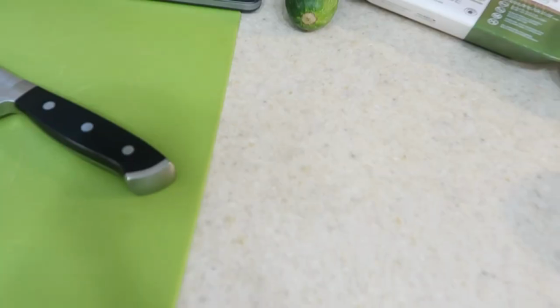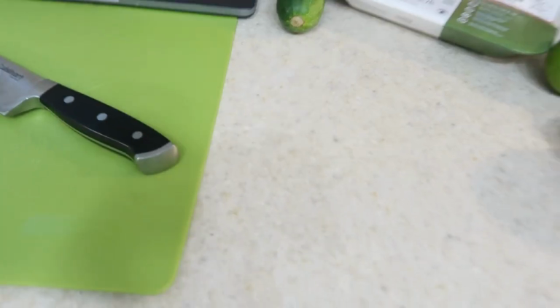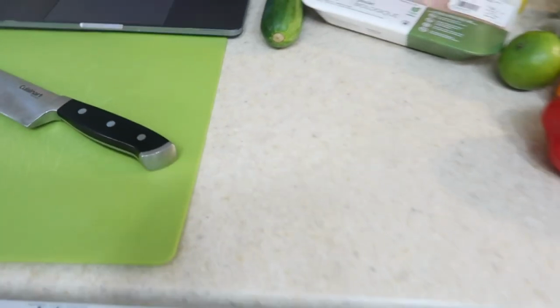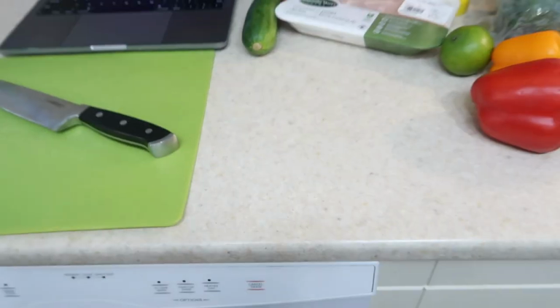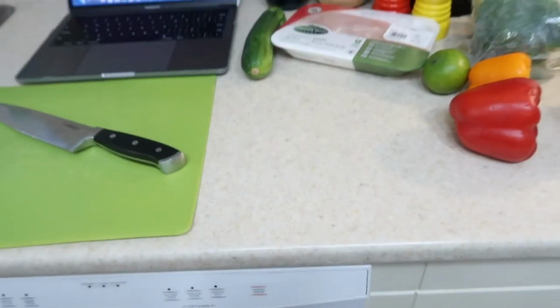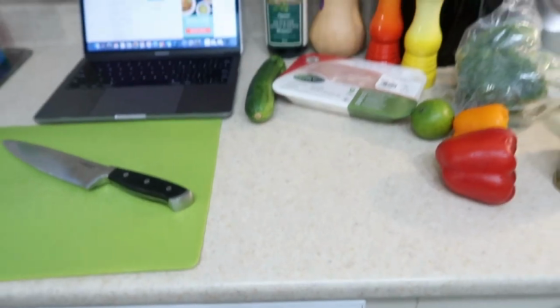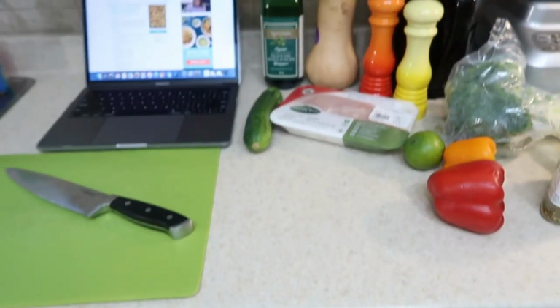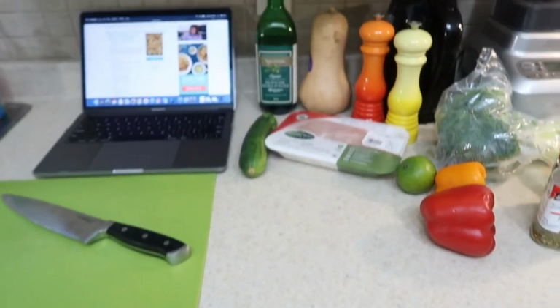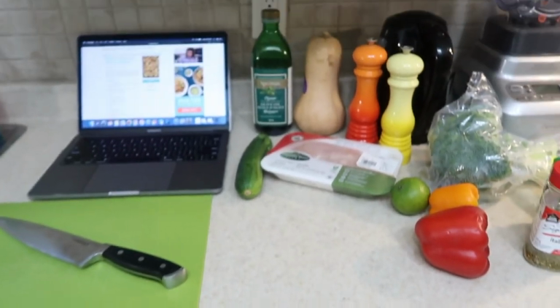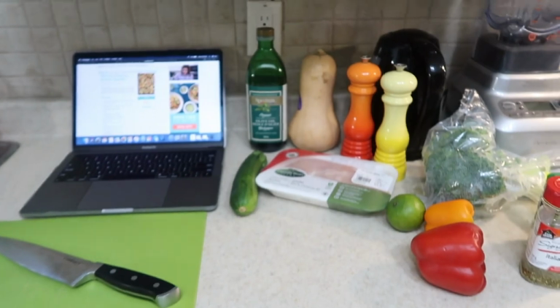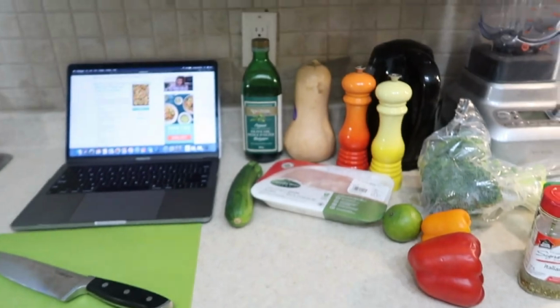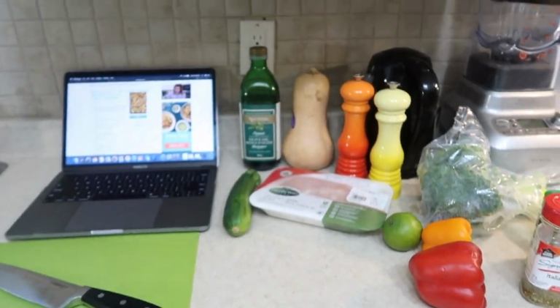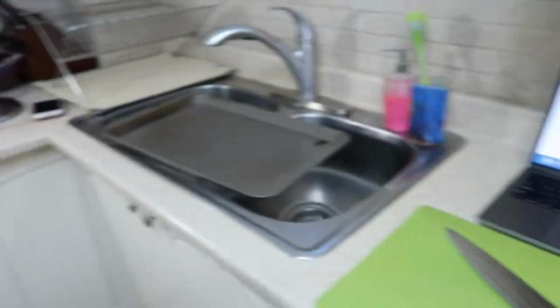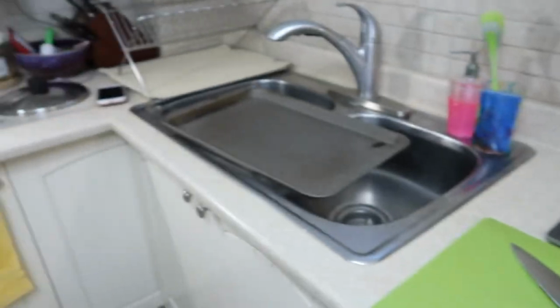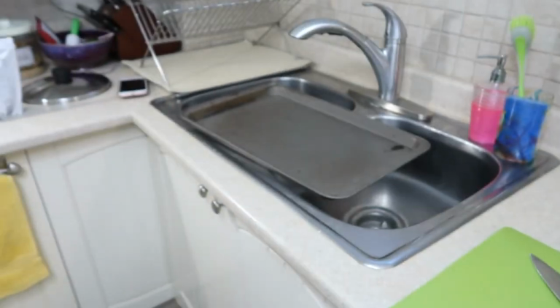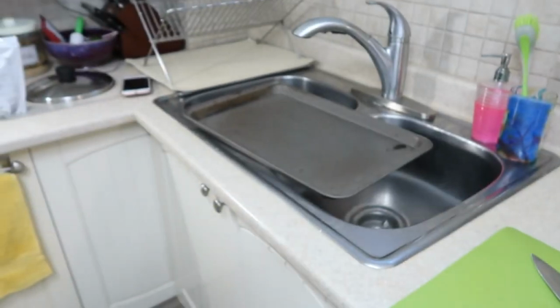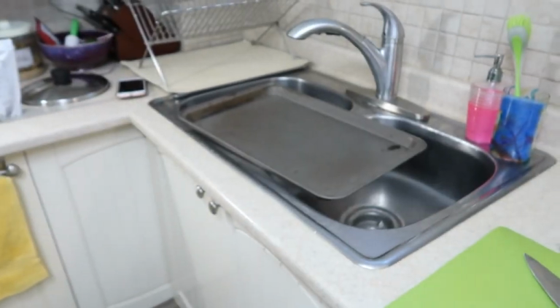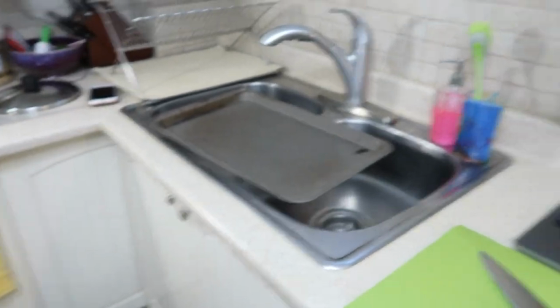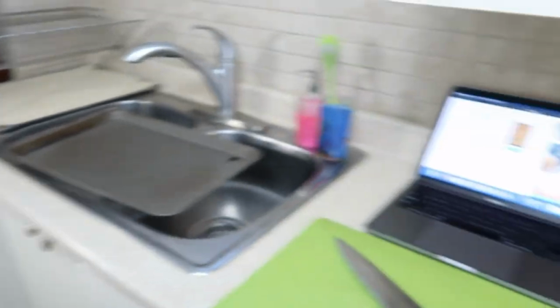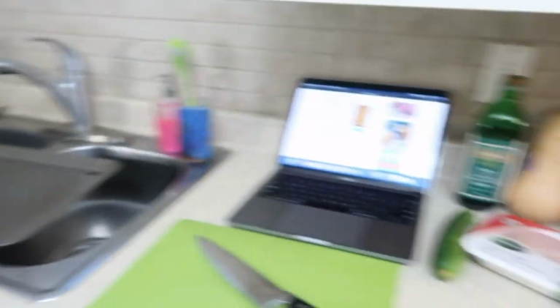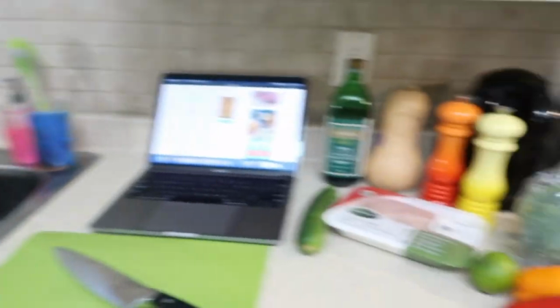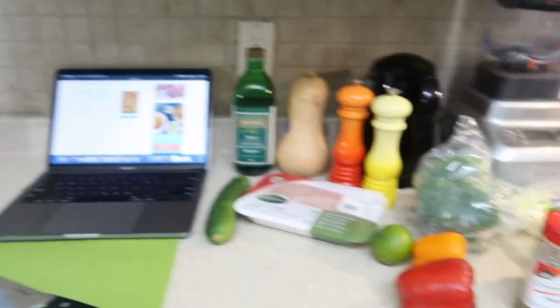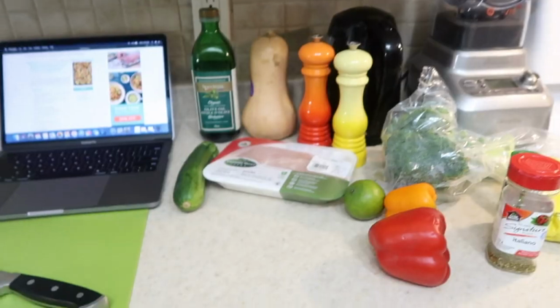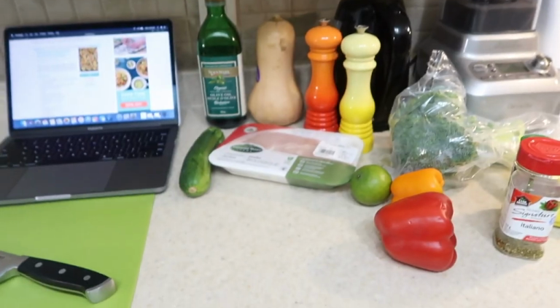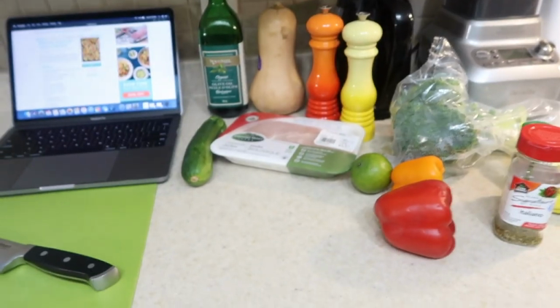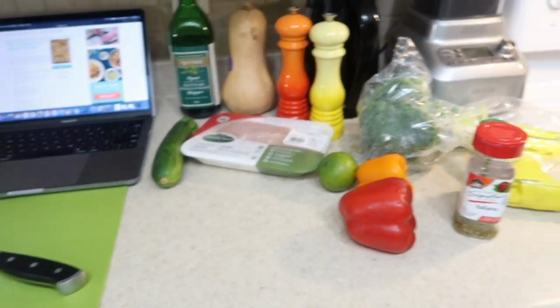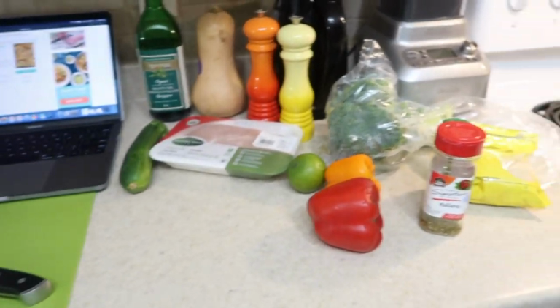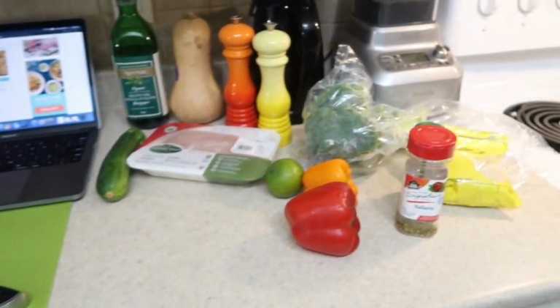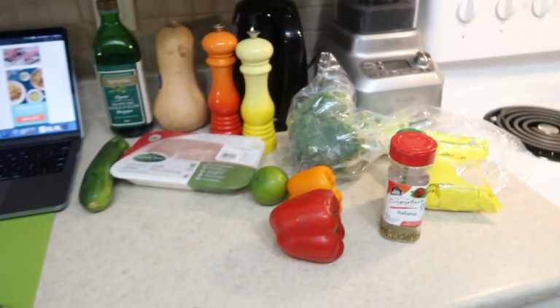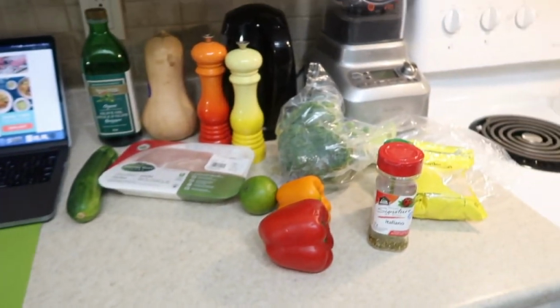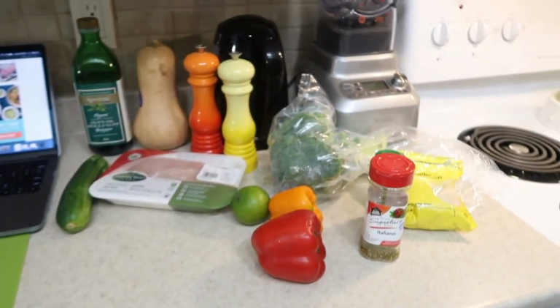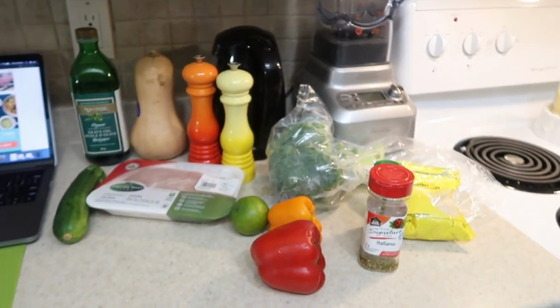So I'm going to get to chopping this up. It's all going to go on one sheet pan and it's going to be like magic.